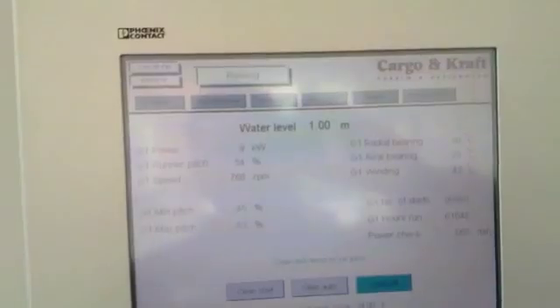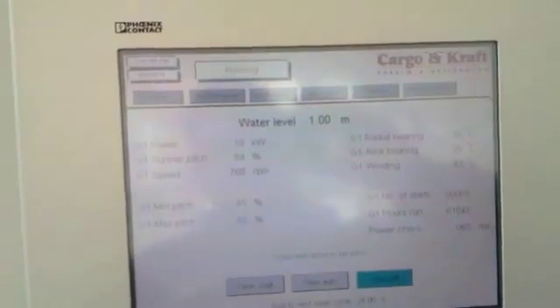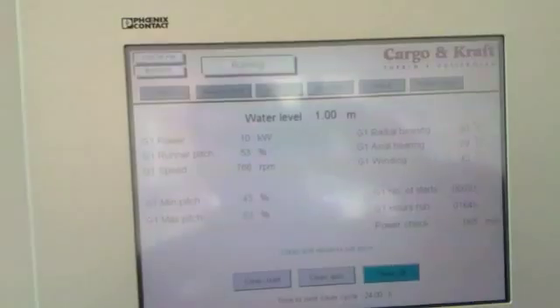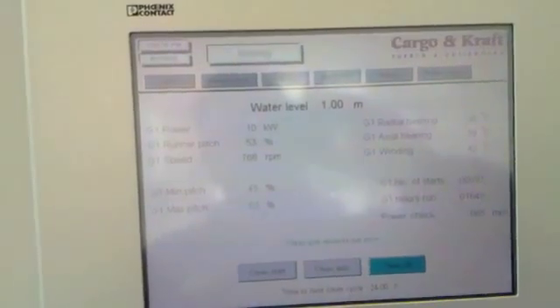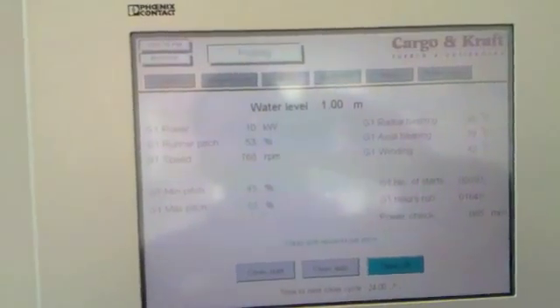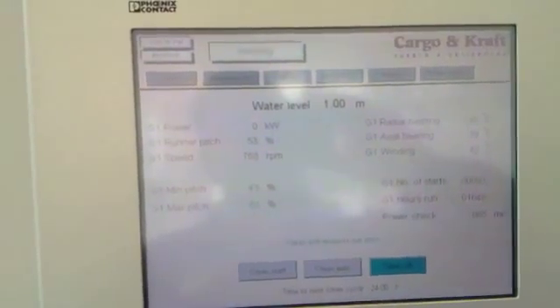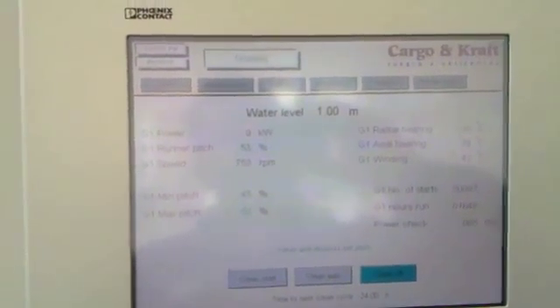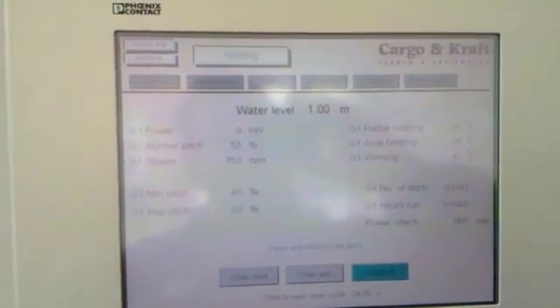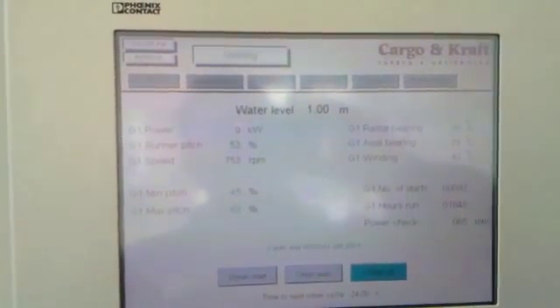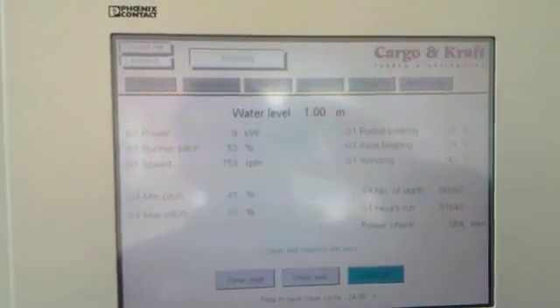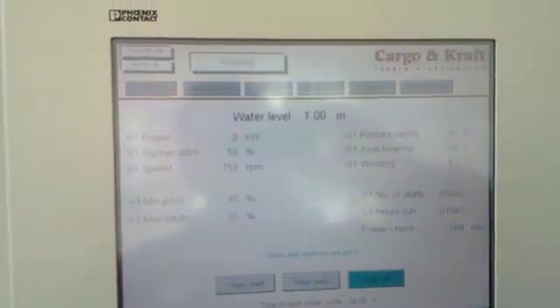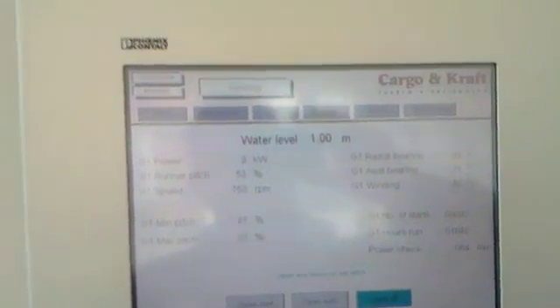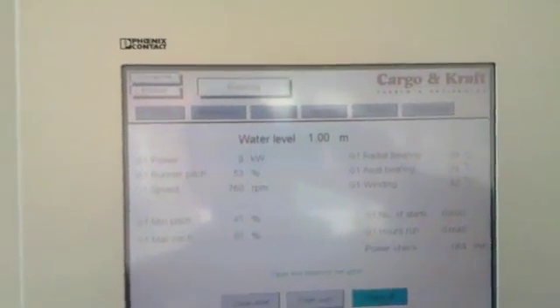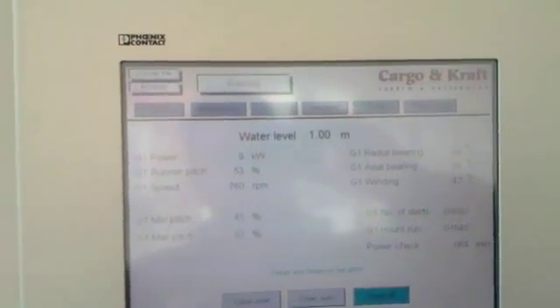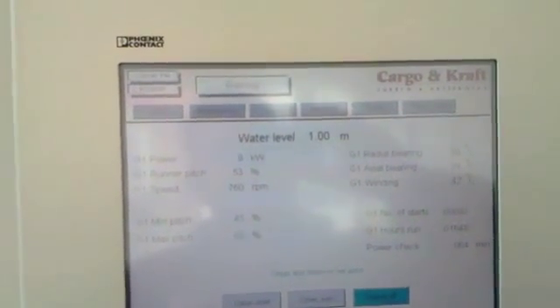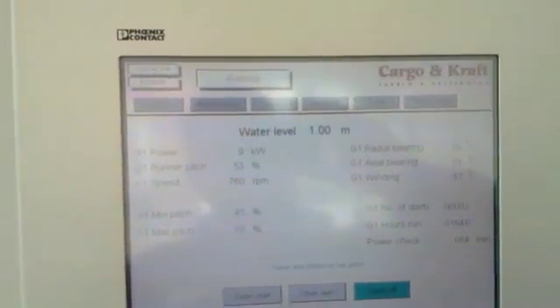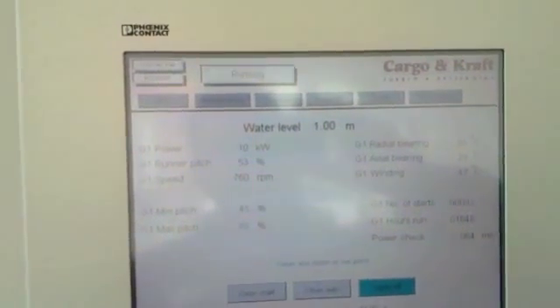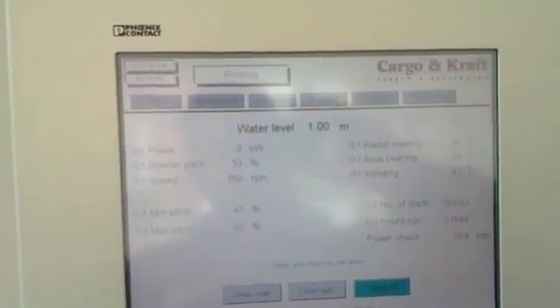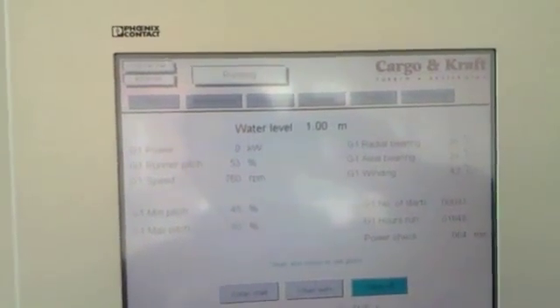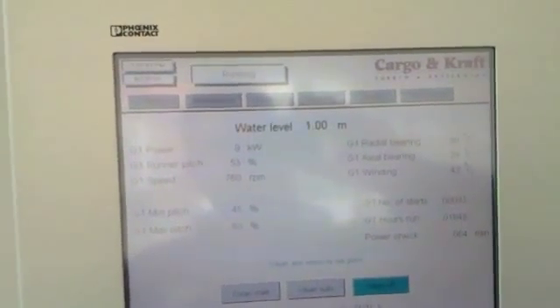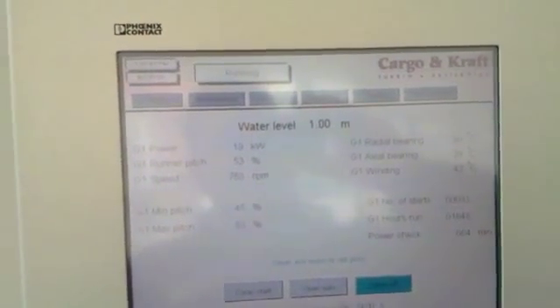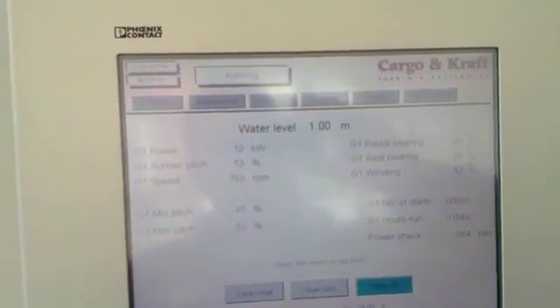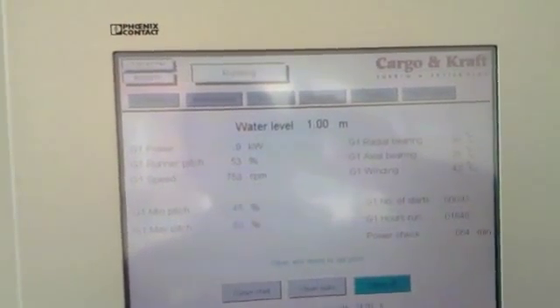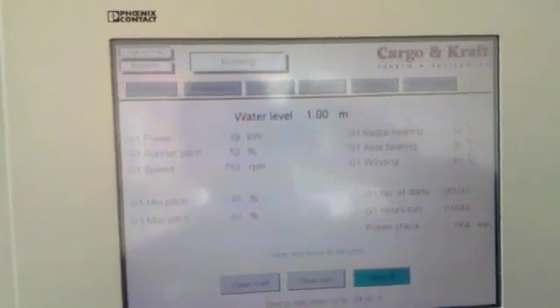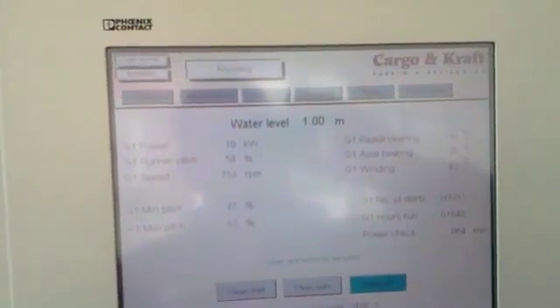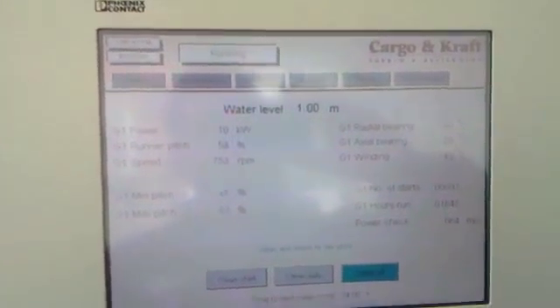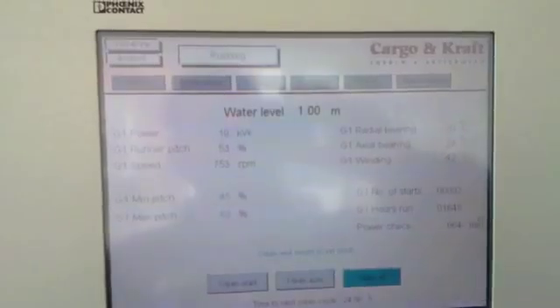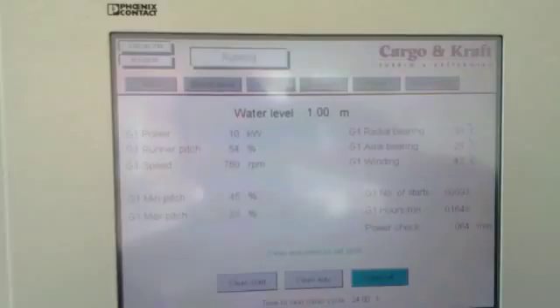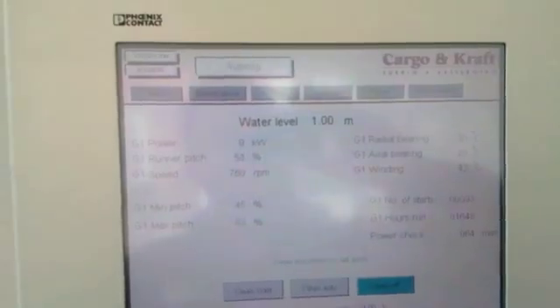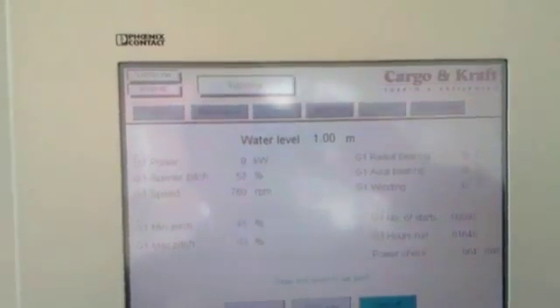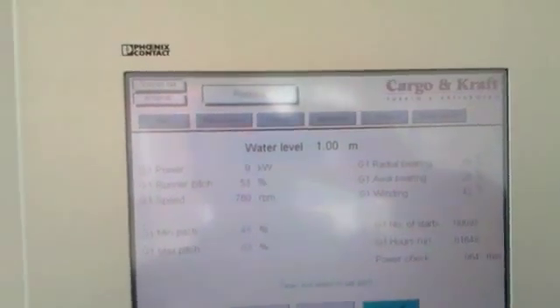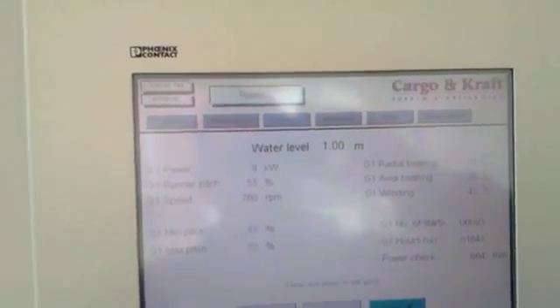As the river goes up, the kilowatts go up. This is at its lowest — like I said, it can't go down, it can only go up.